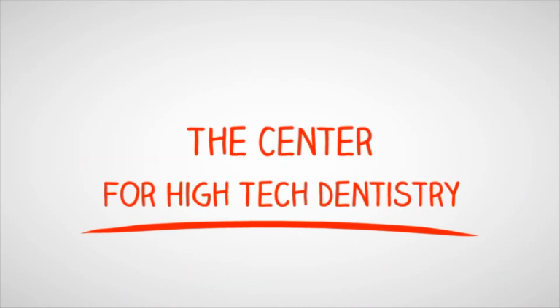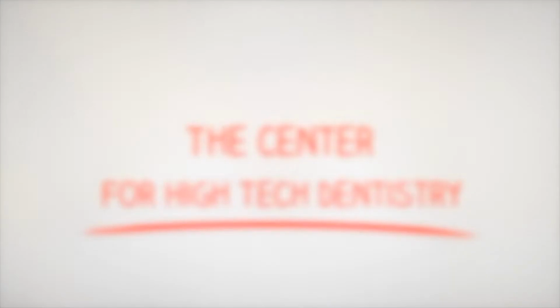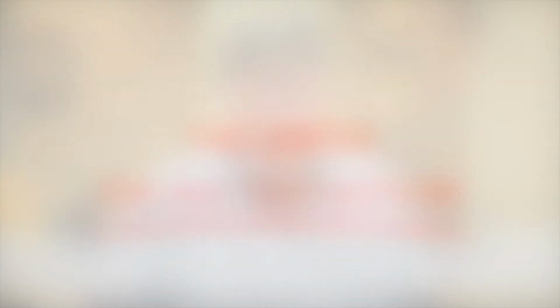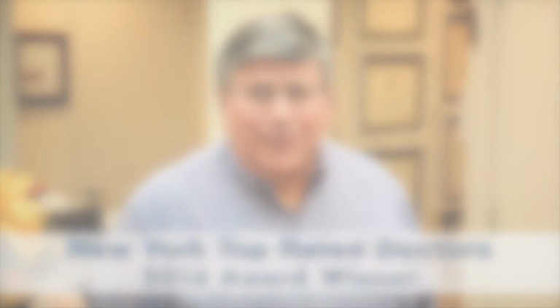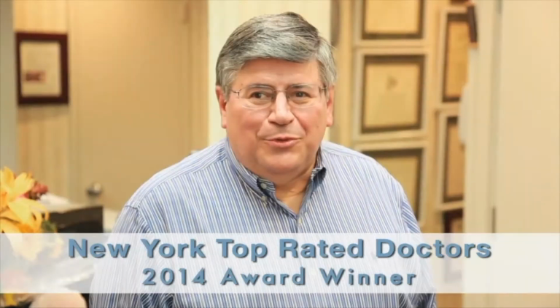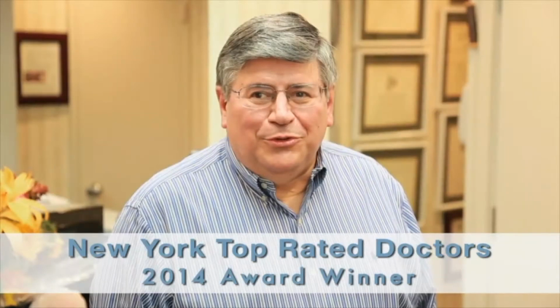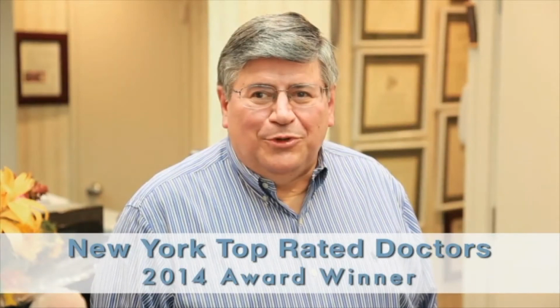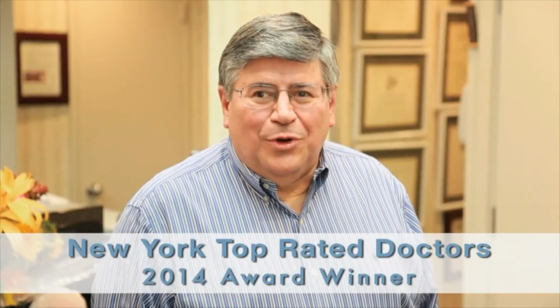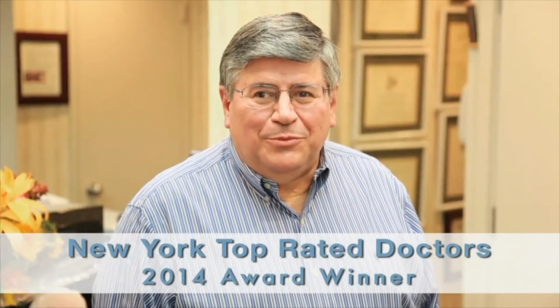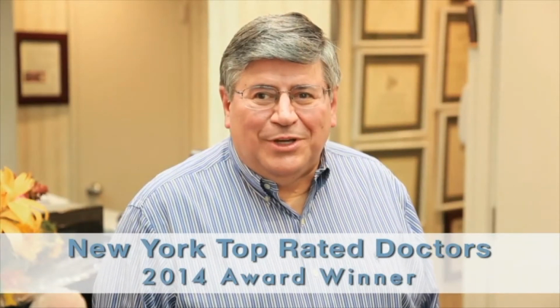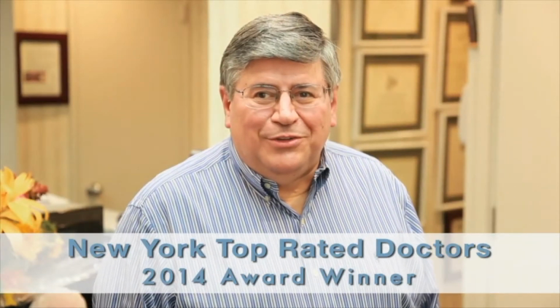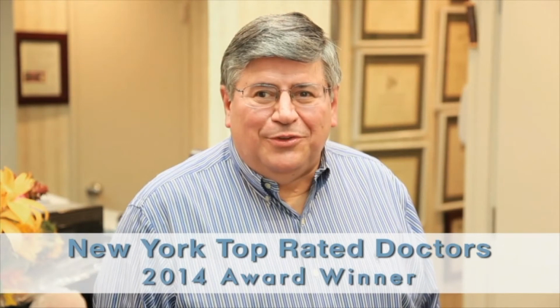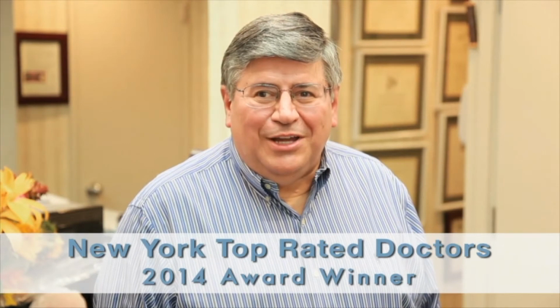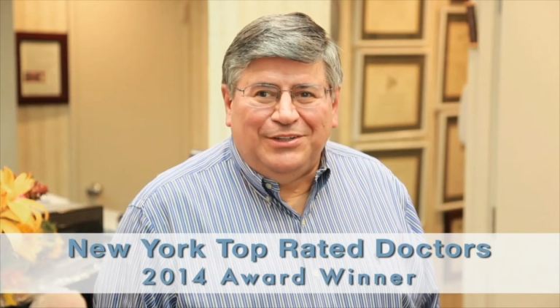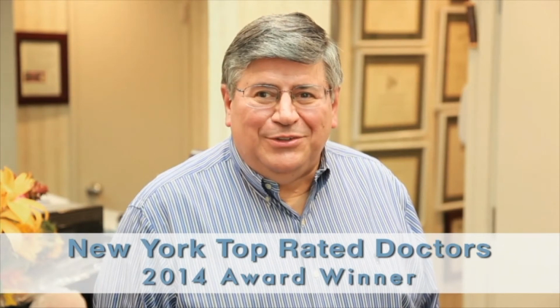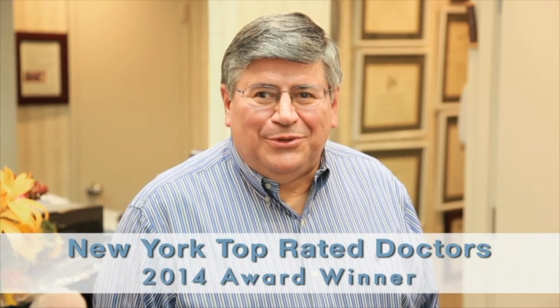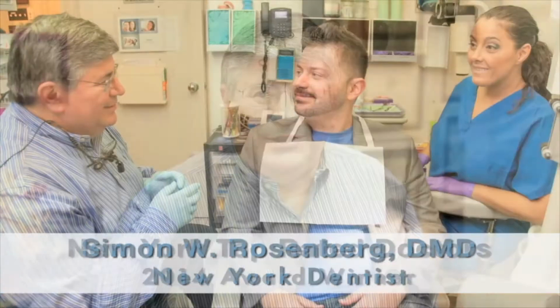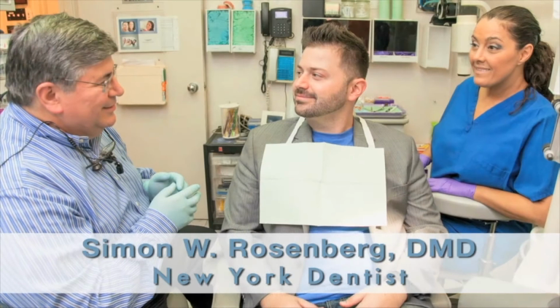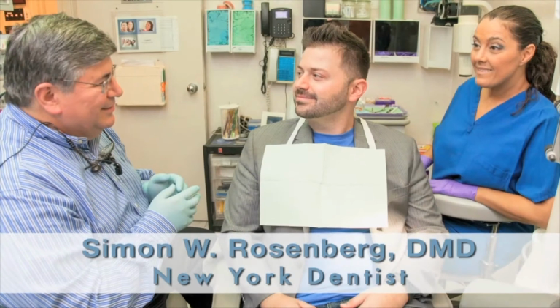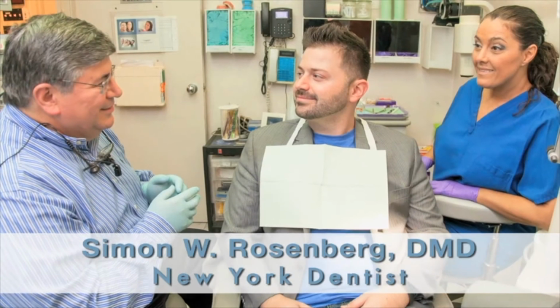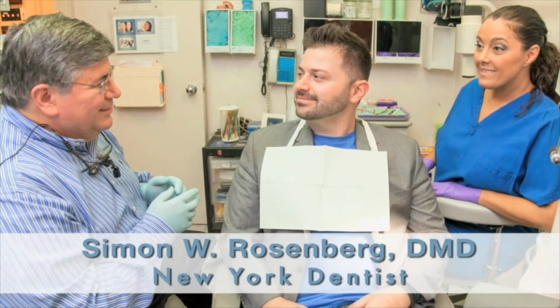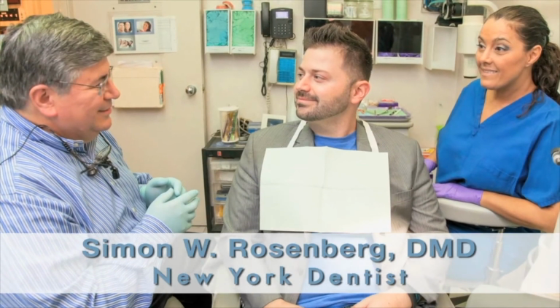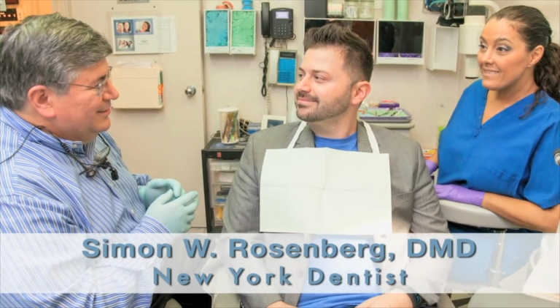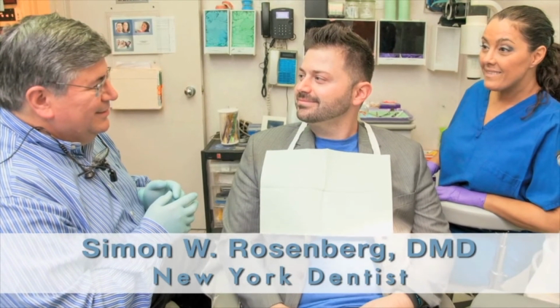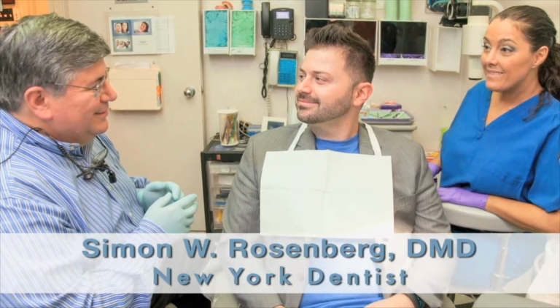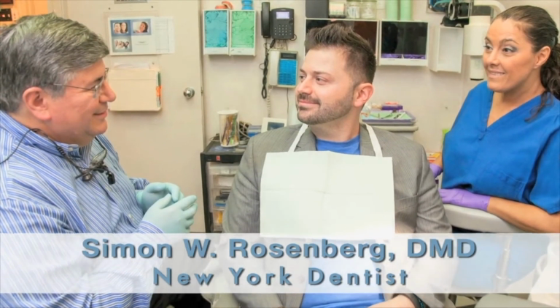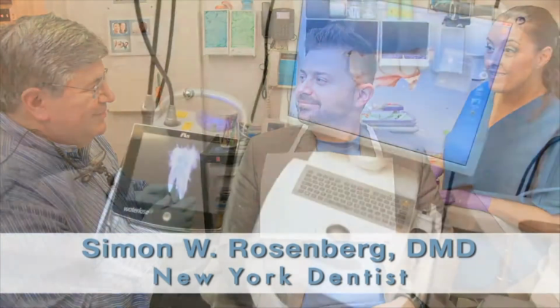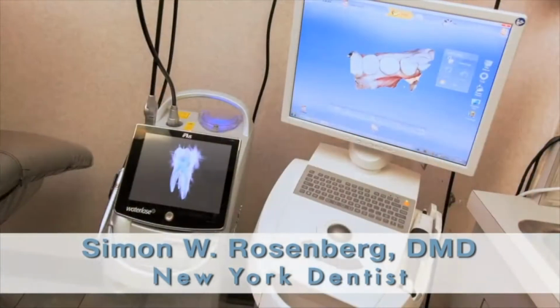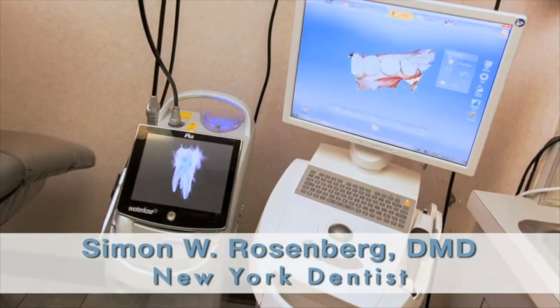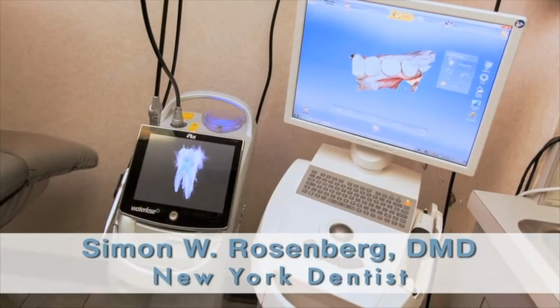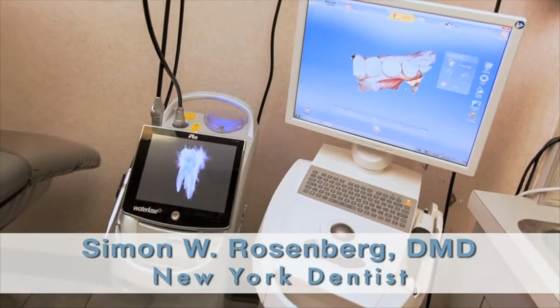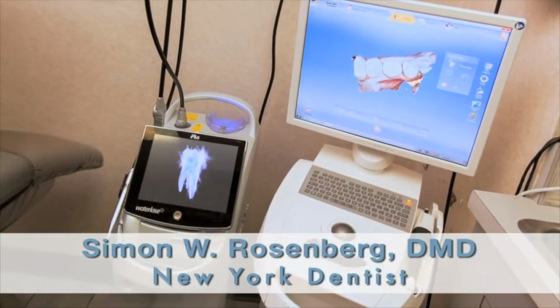I'm Dr. Simon Rosenberg. Welcome to my Center for High Tech Dentistry. We combine a personal approach with the use of the latest dental technology.